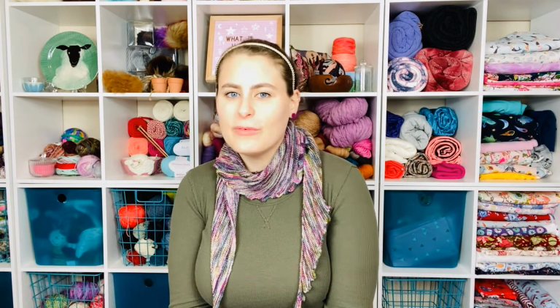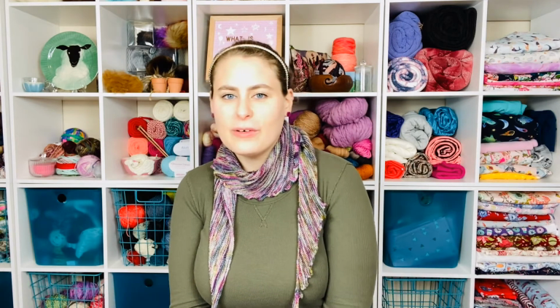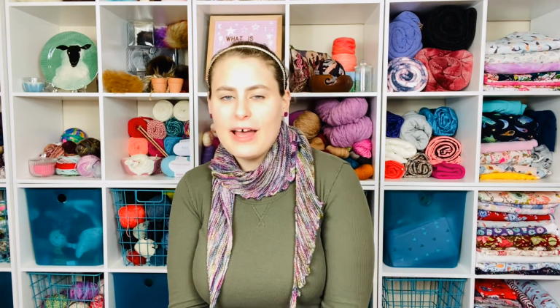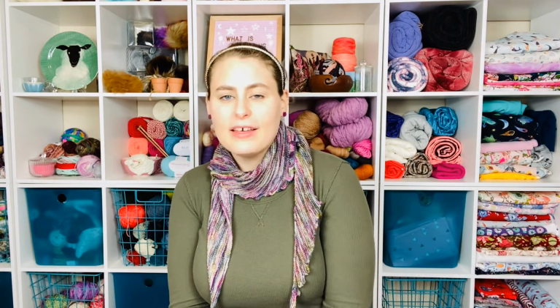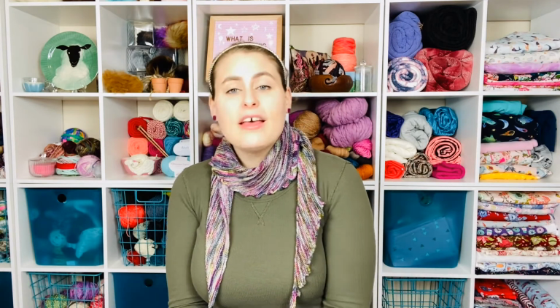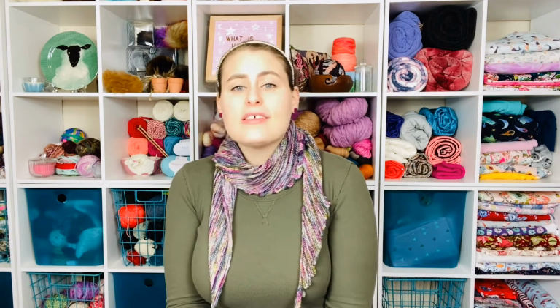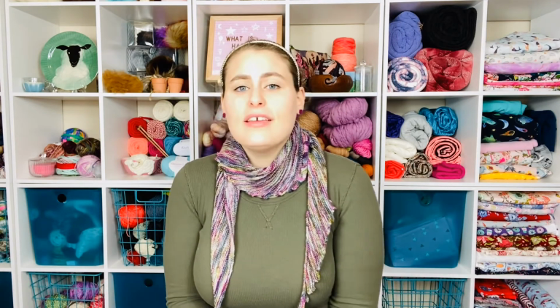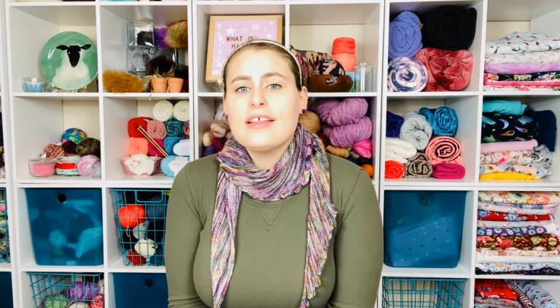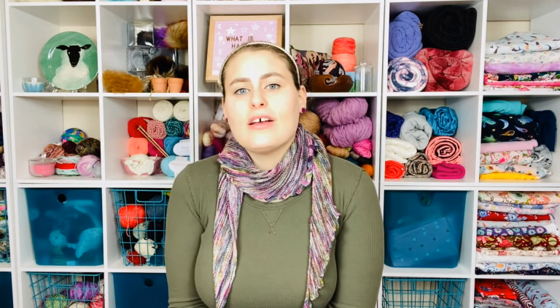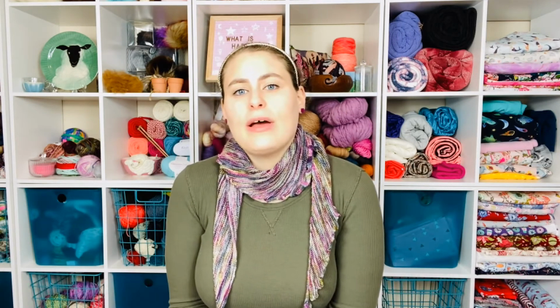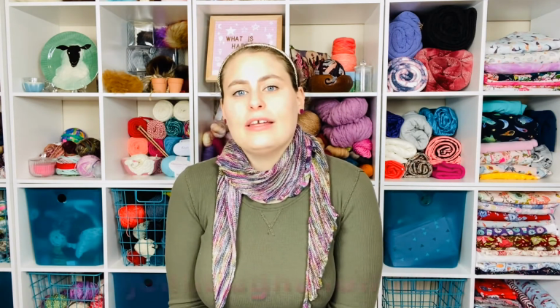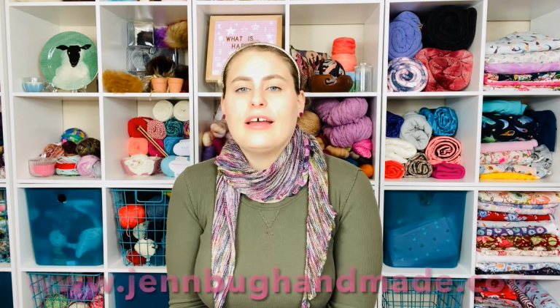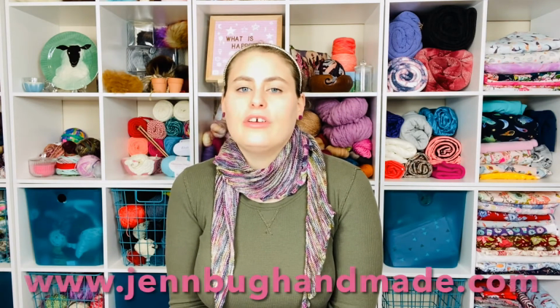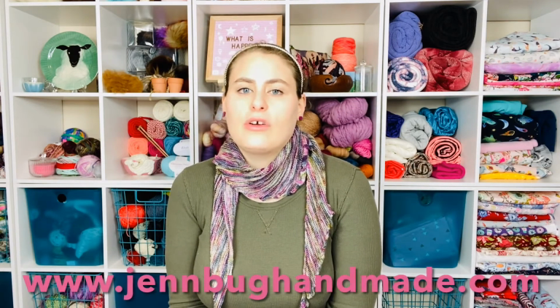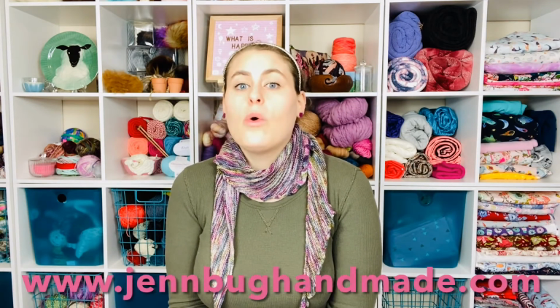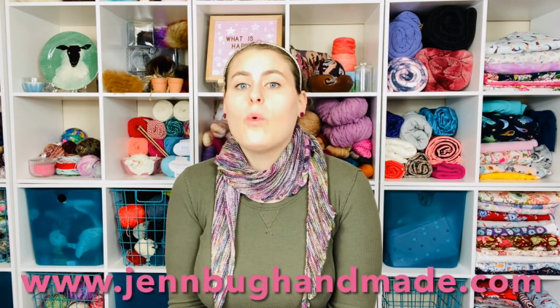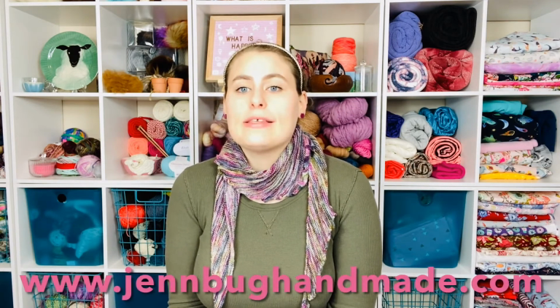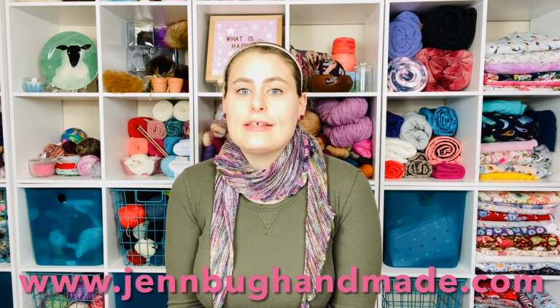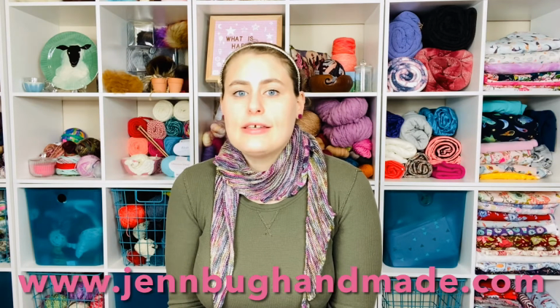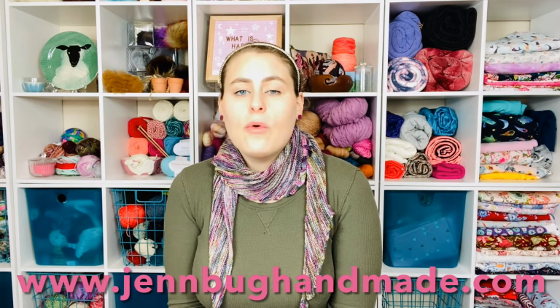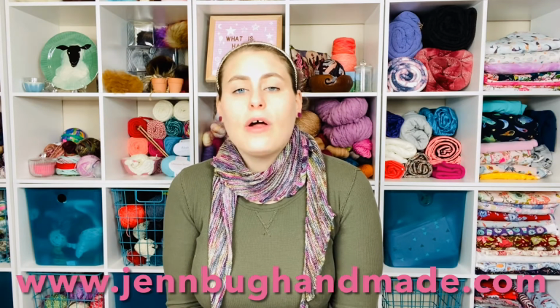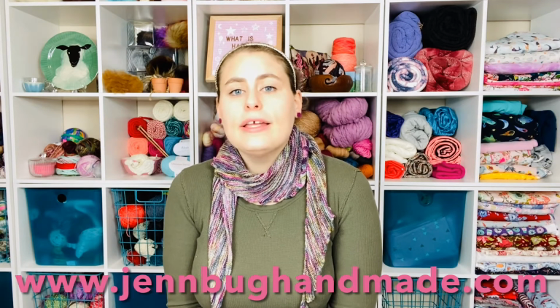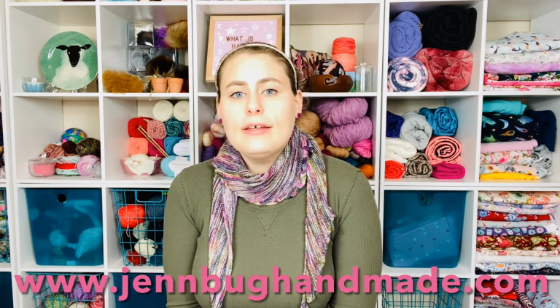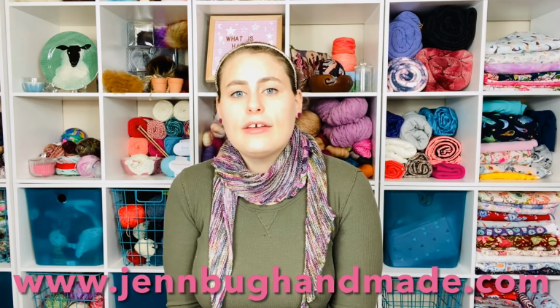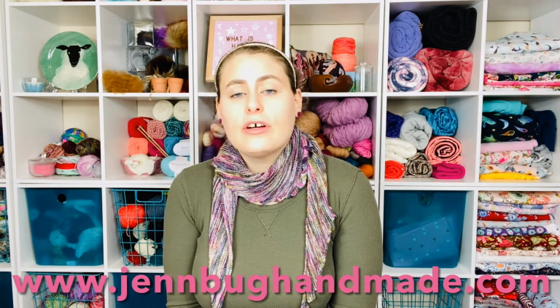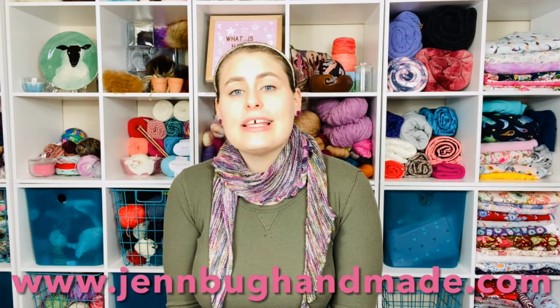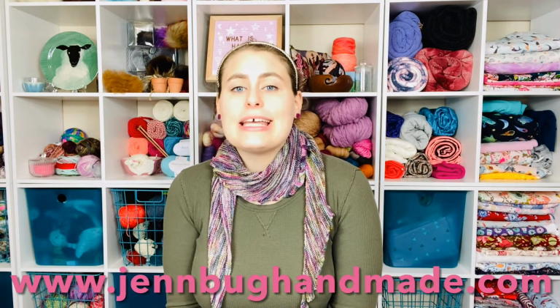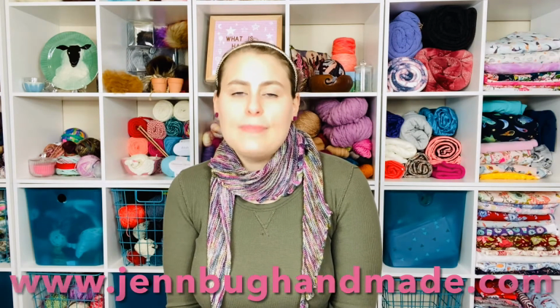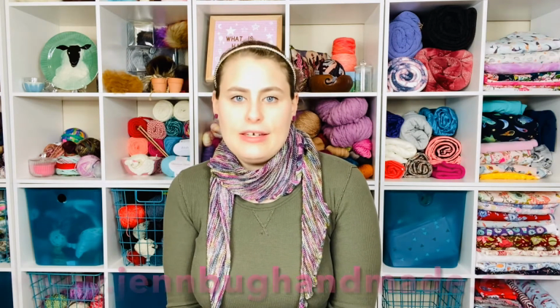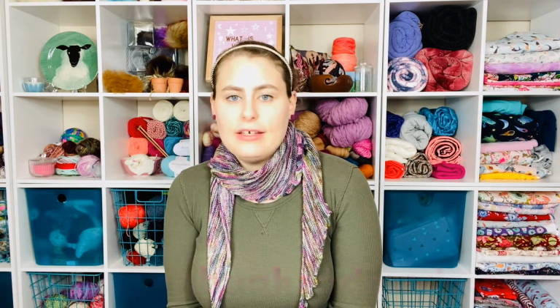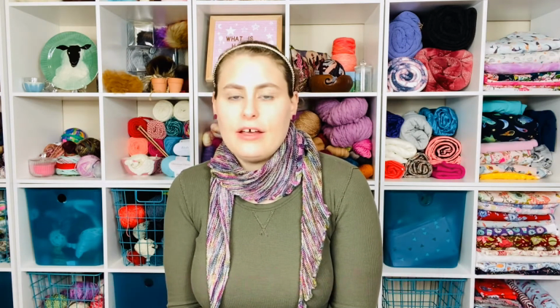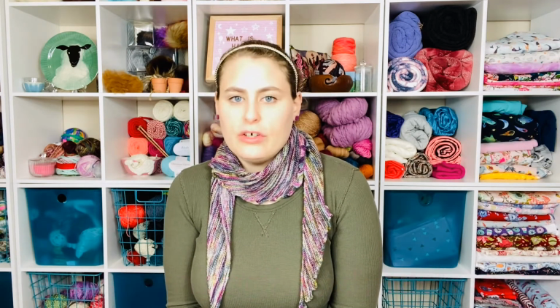Welcome back. So today, let's talk about indie dyed yarn. What is it? Well, indie dyed yarn is independent dyed yarn.